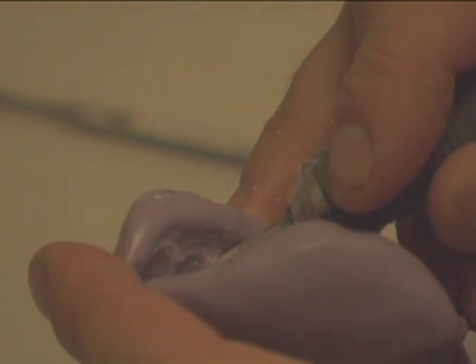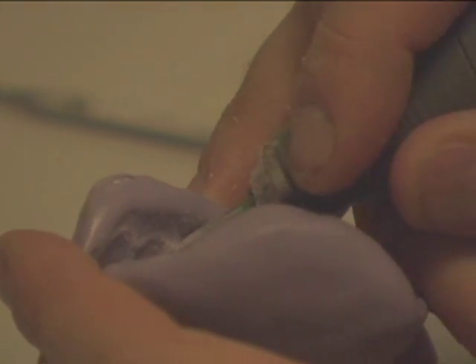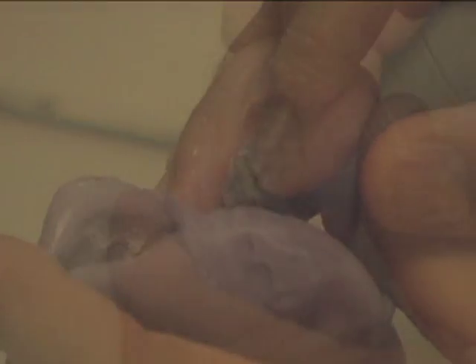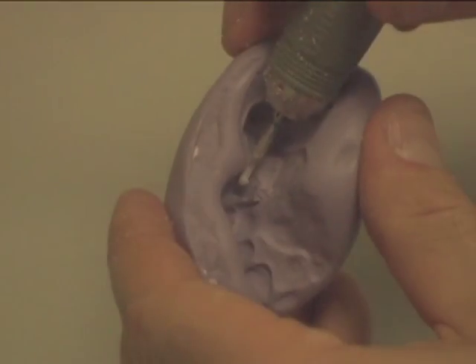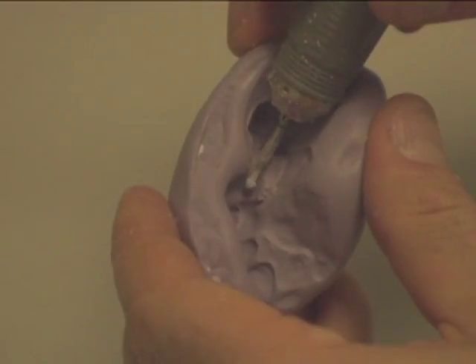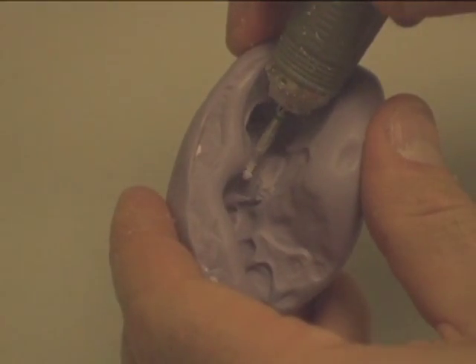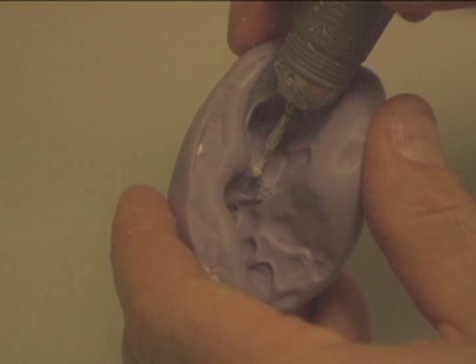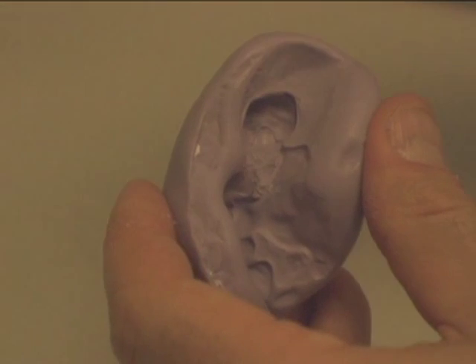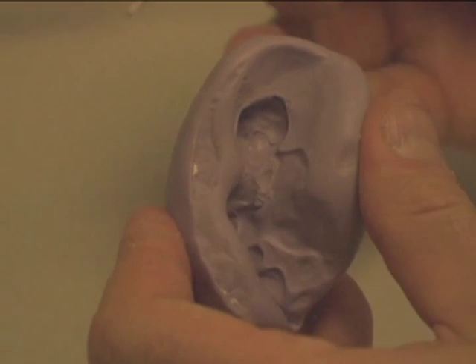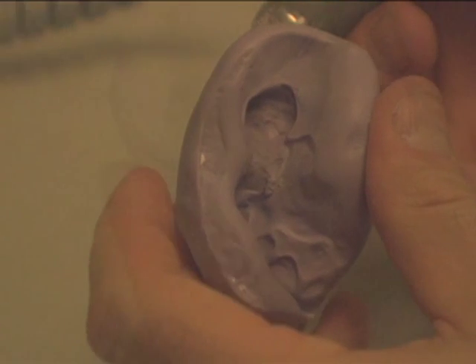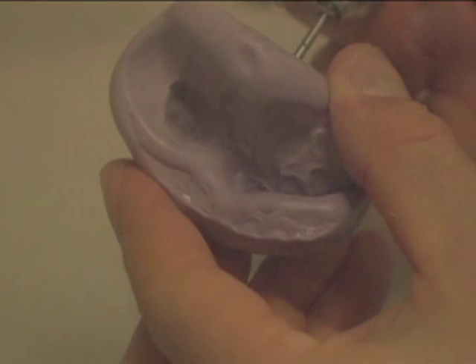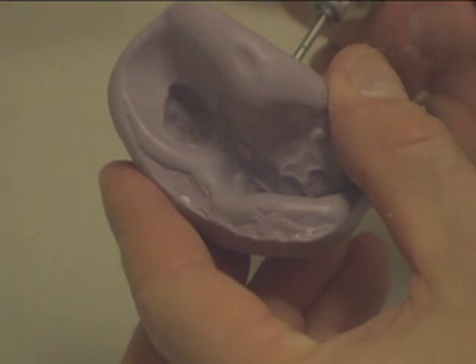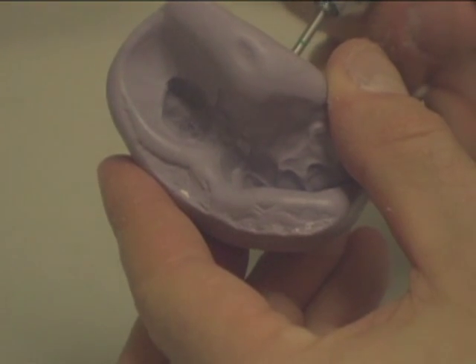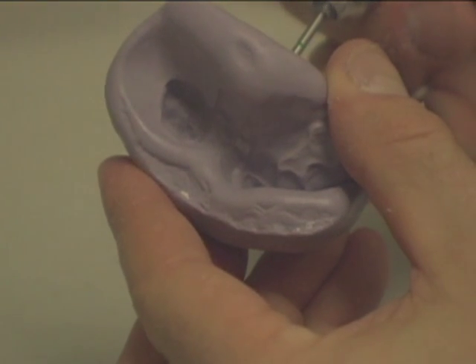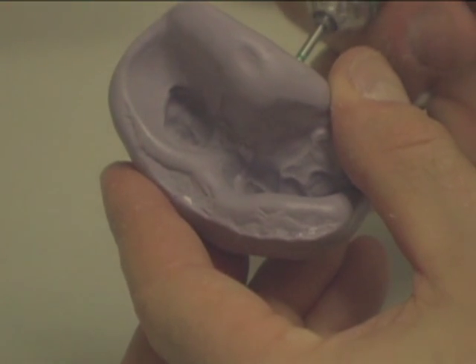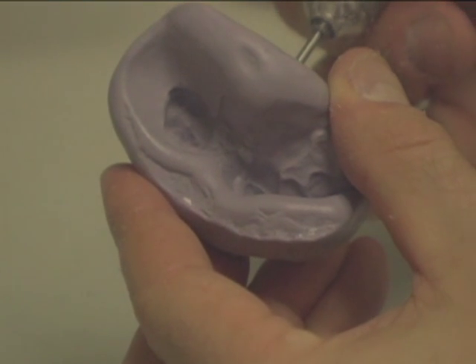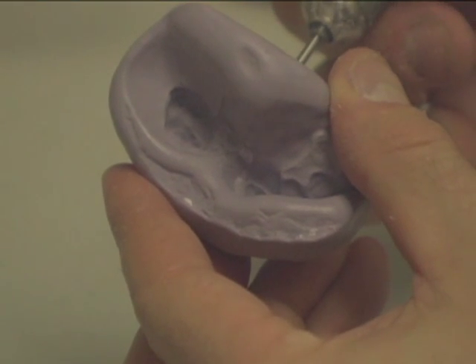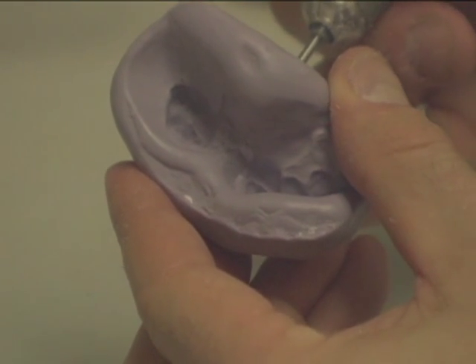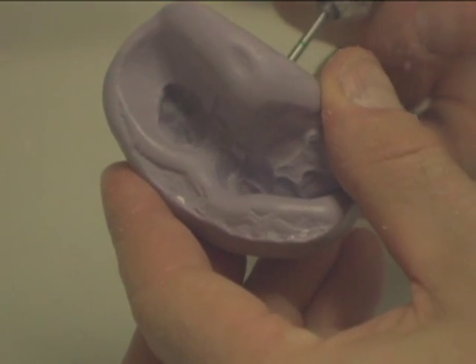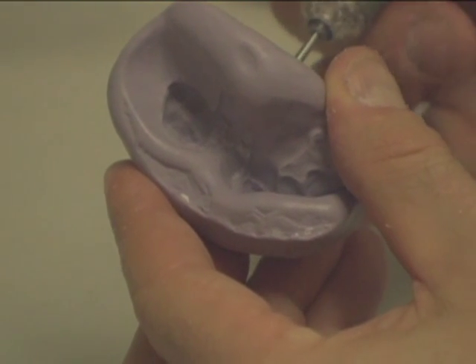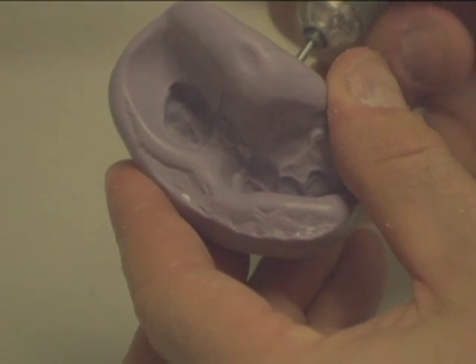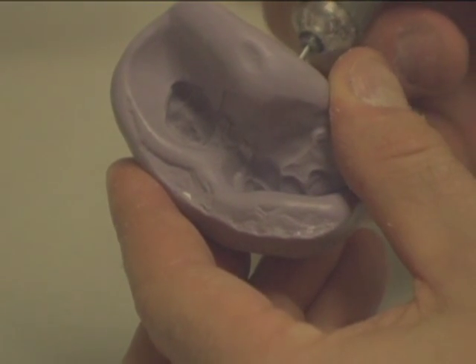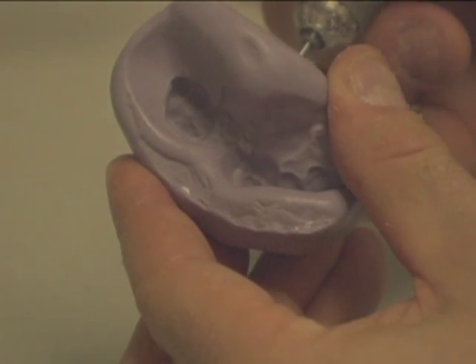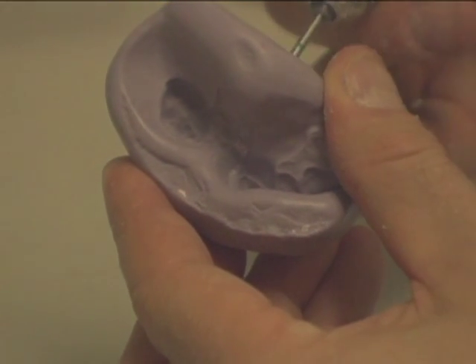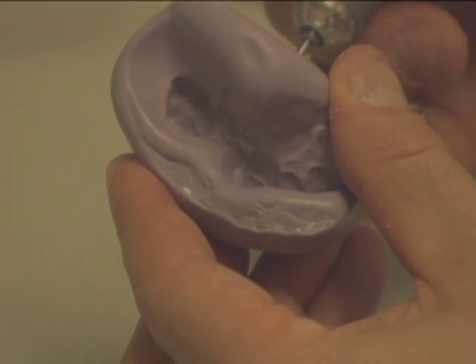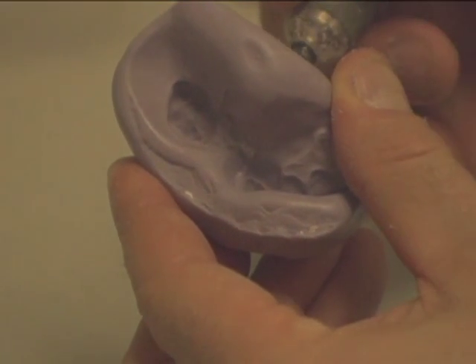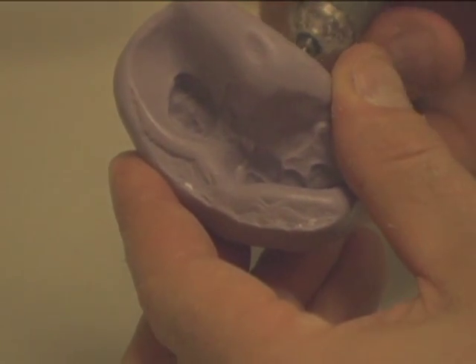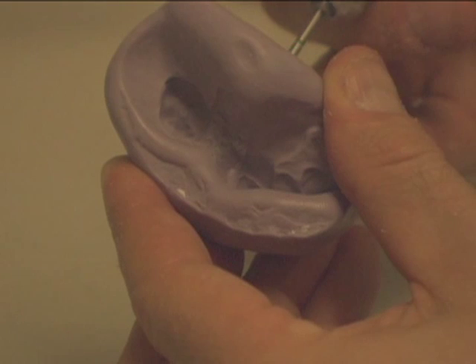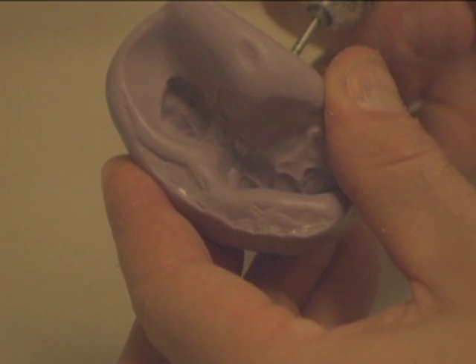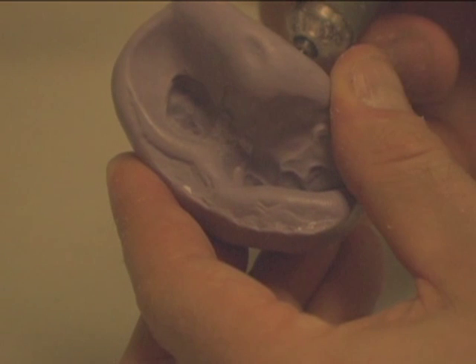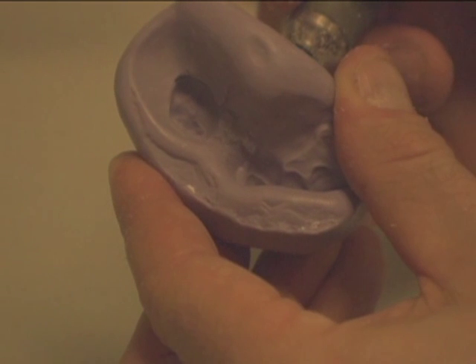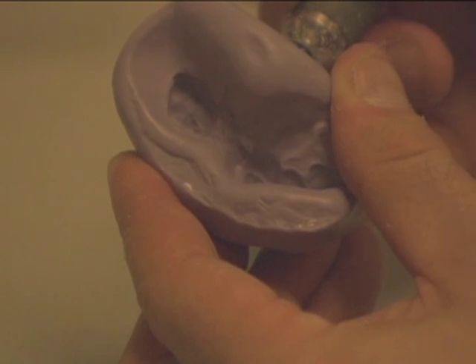Where the clasp joins the partial, drill a hole out through the putty coming out on the lingual side. This creates a vent hole.